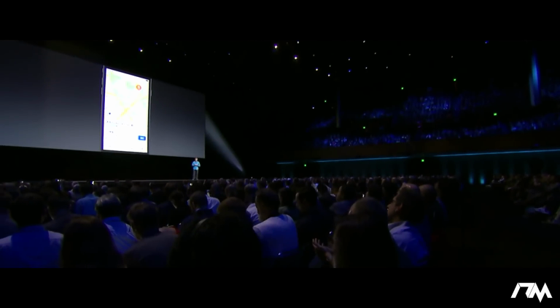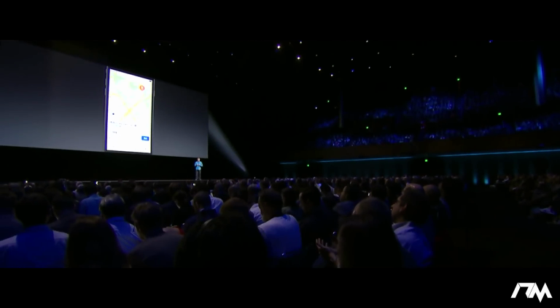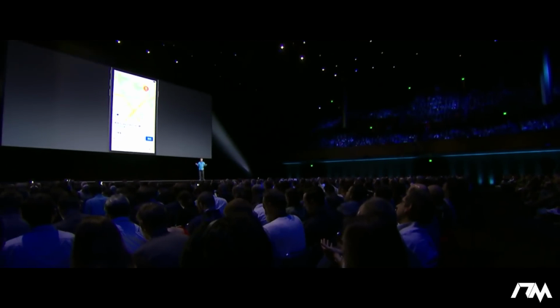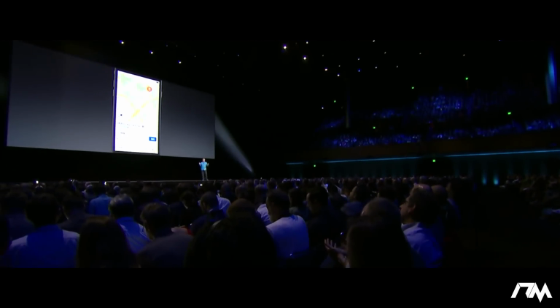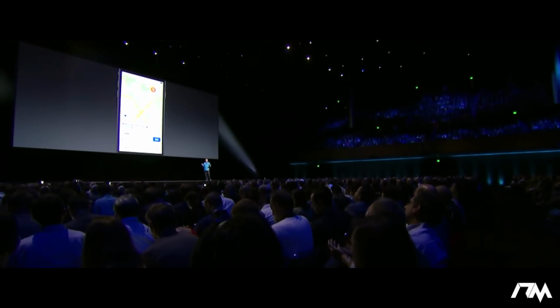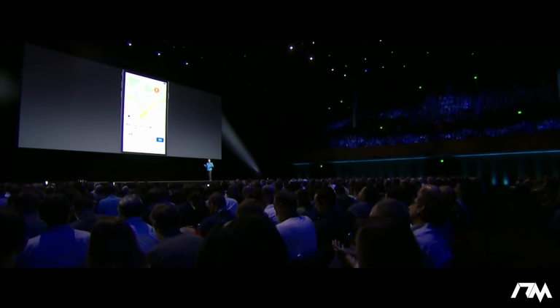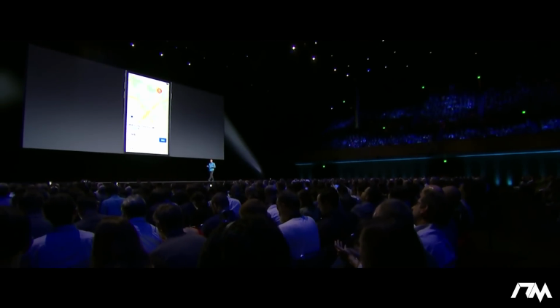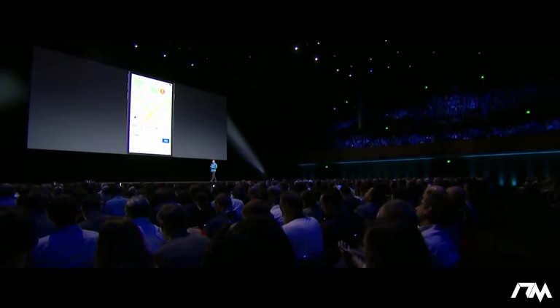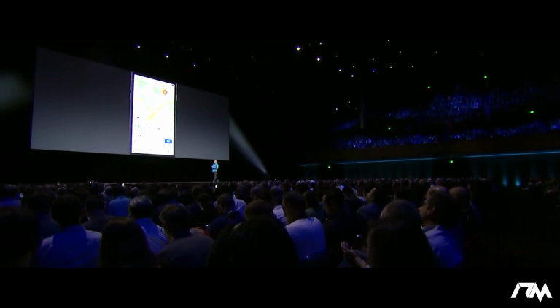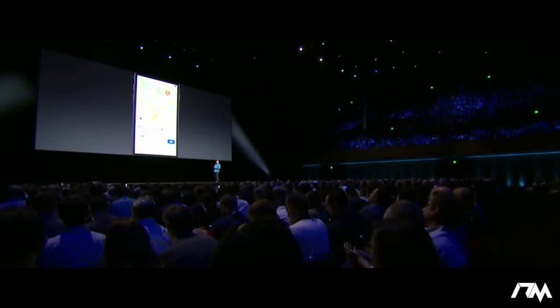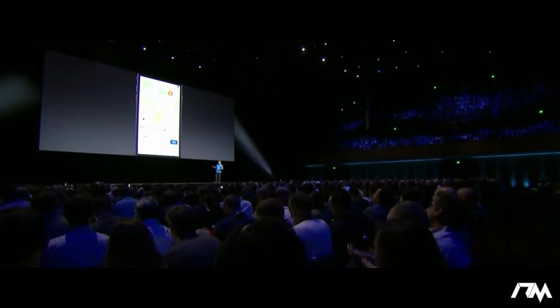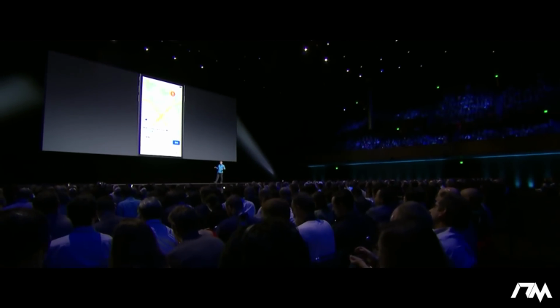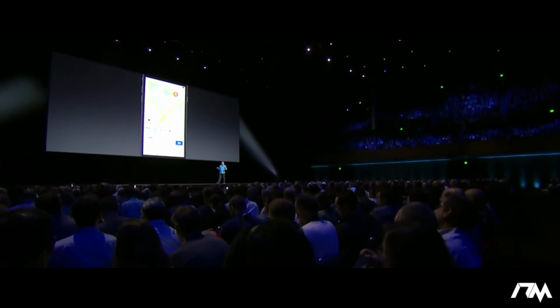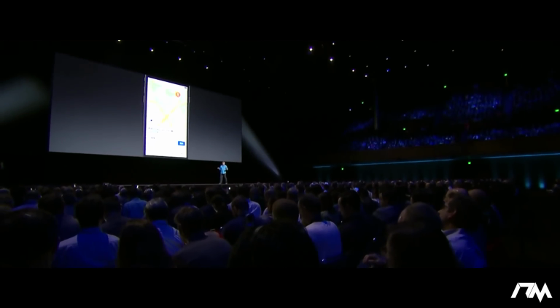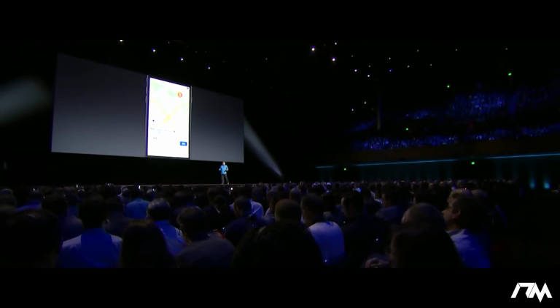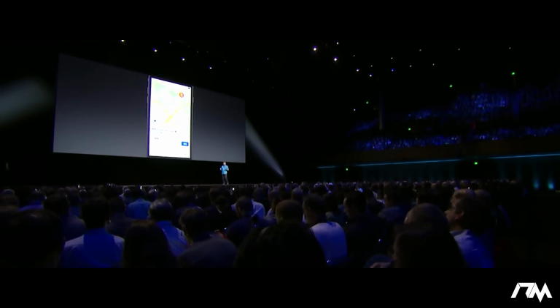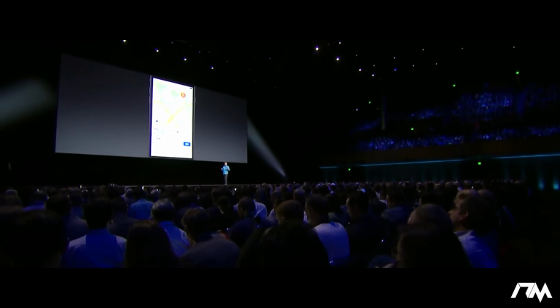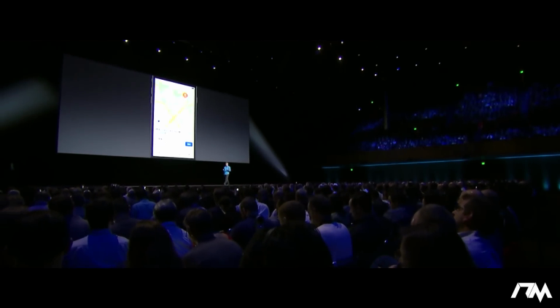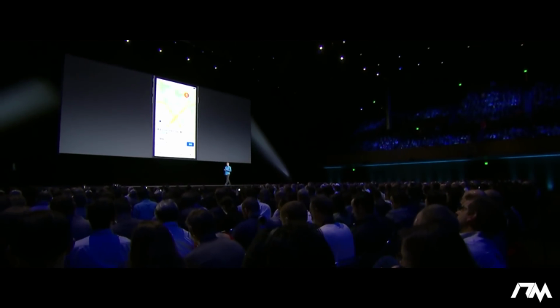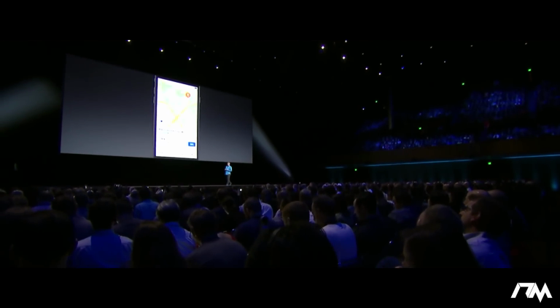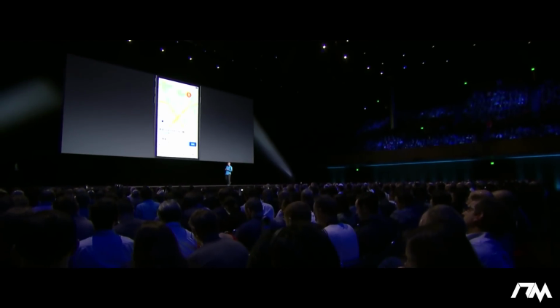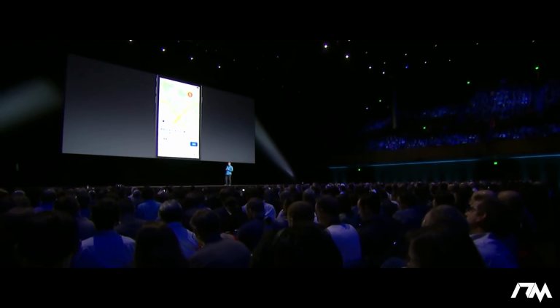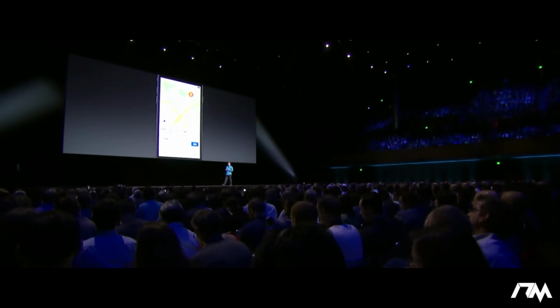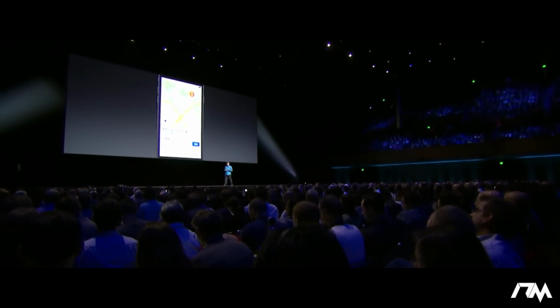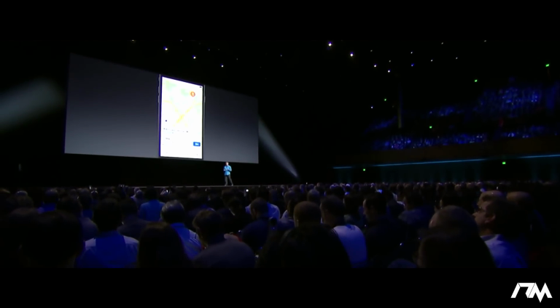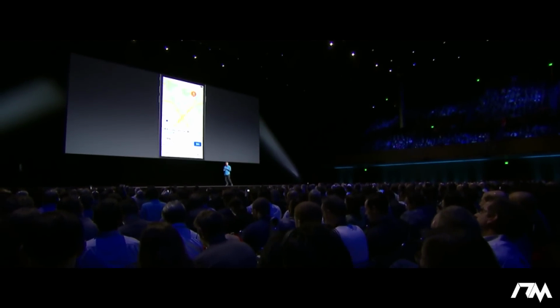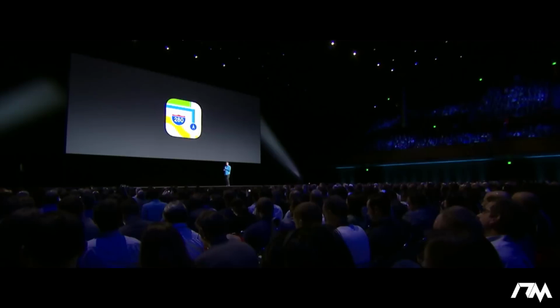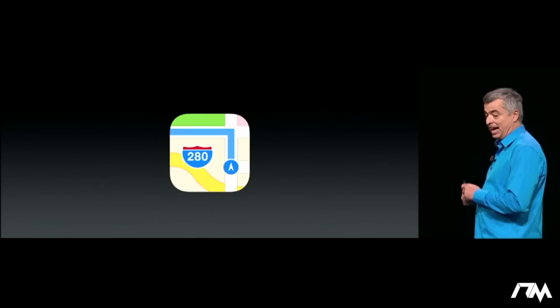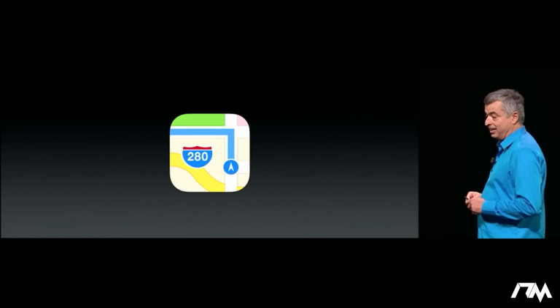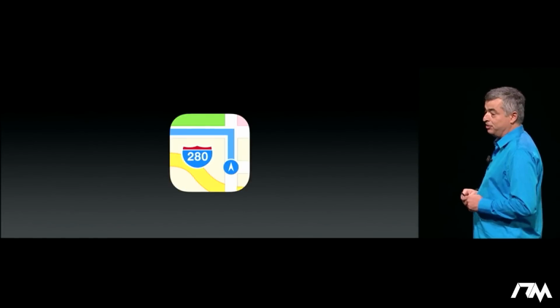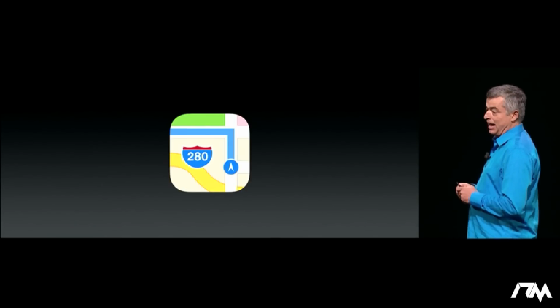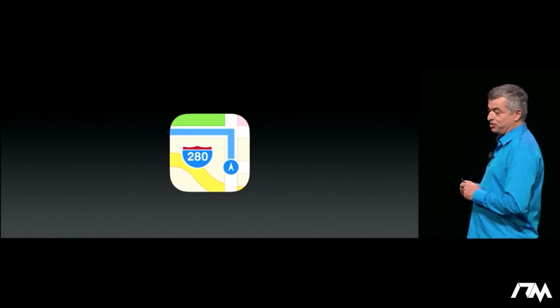These extensions are open to all developers. Here's the Chinese ride service app Didi. And that is Maps.